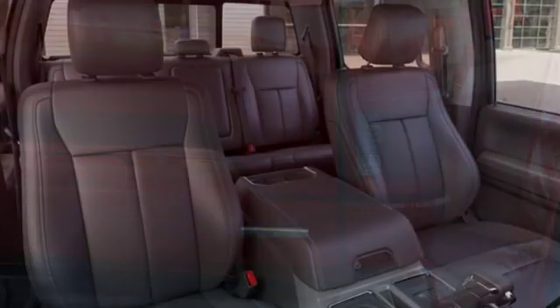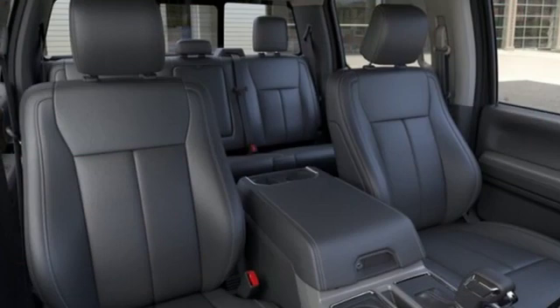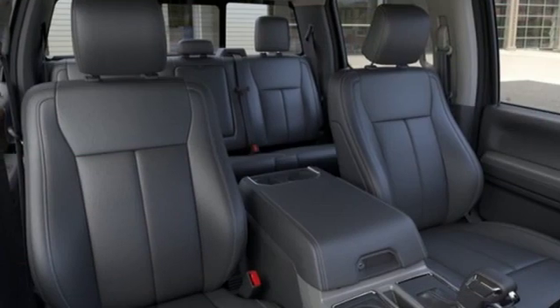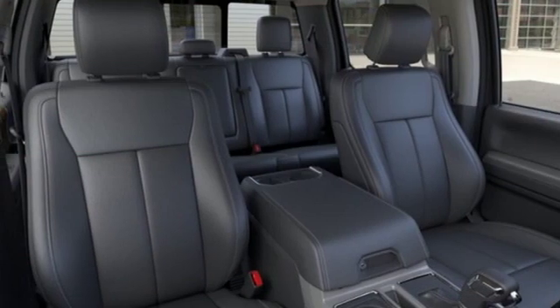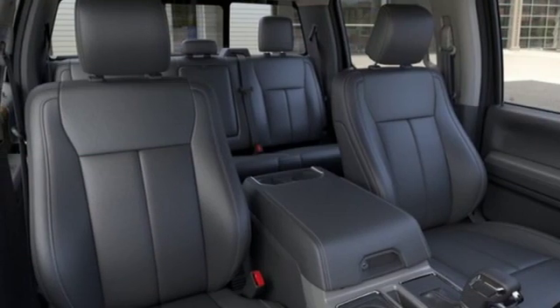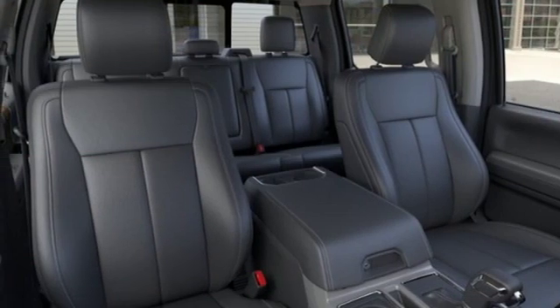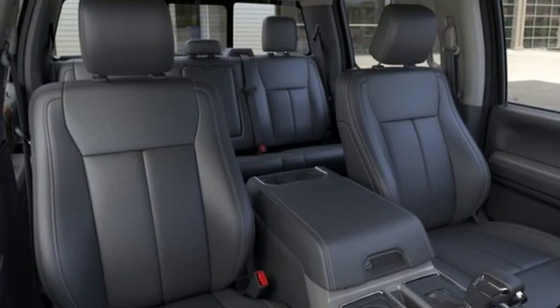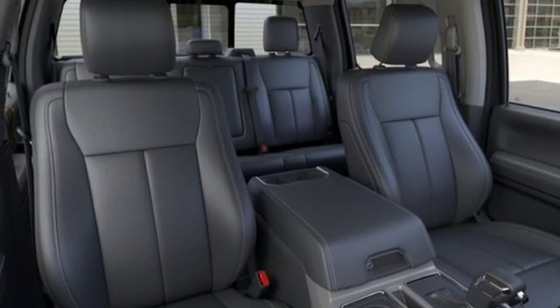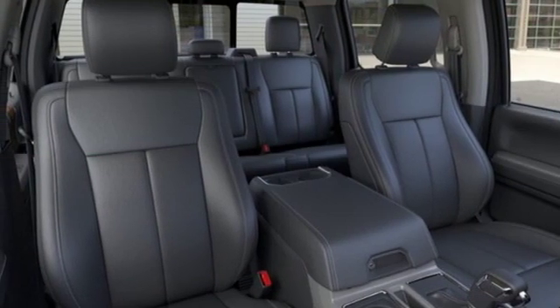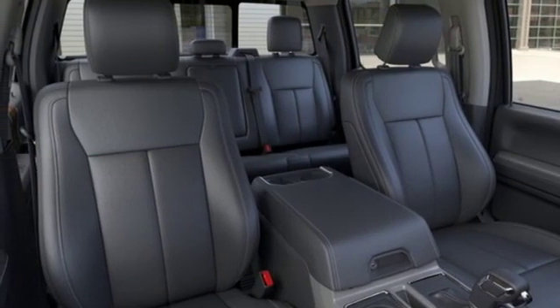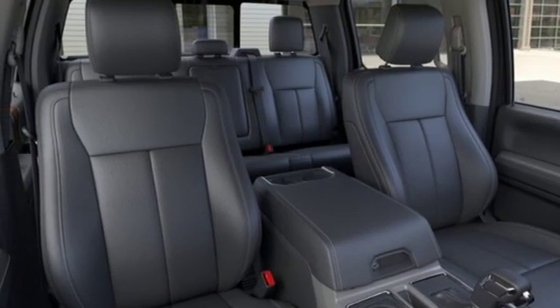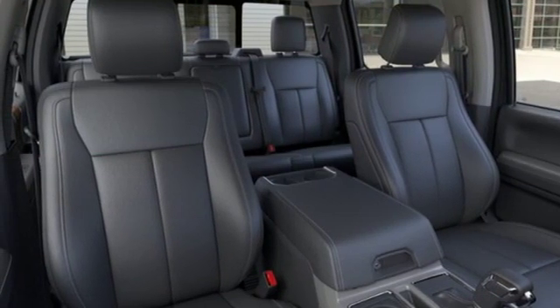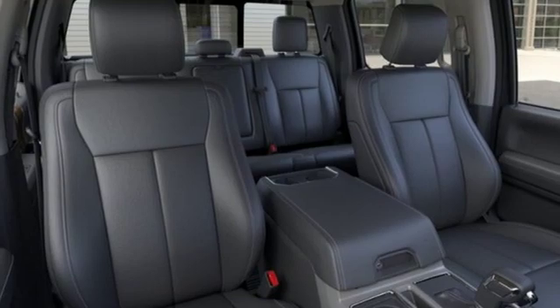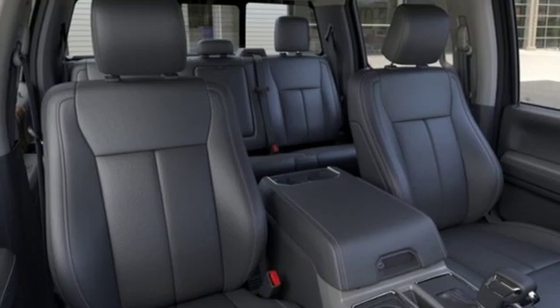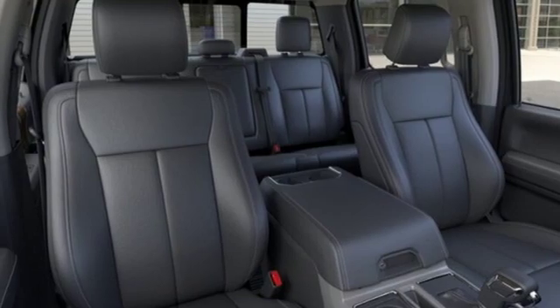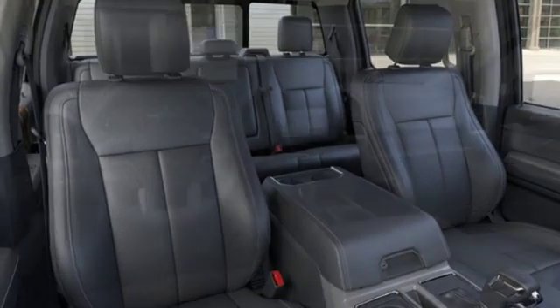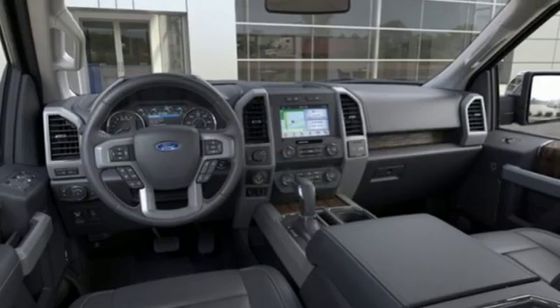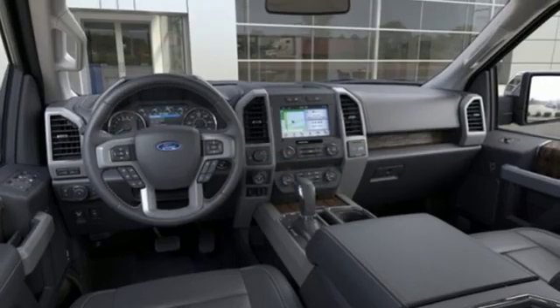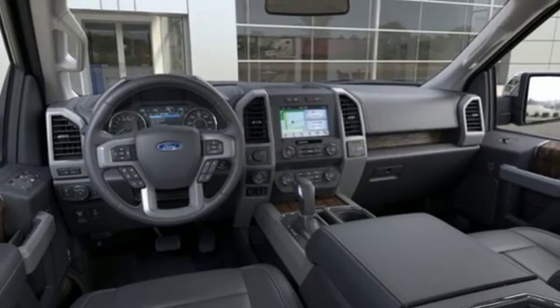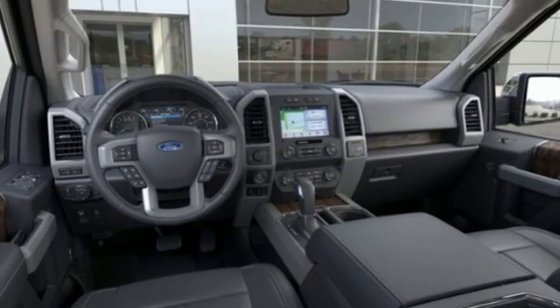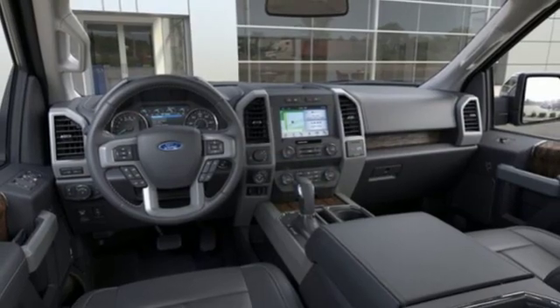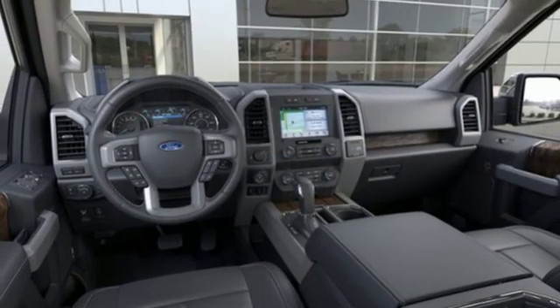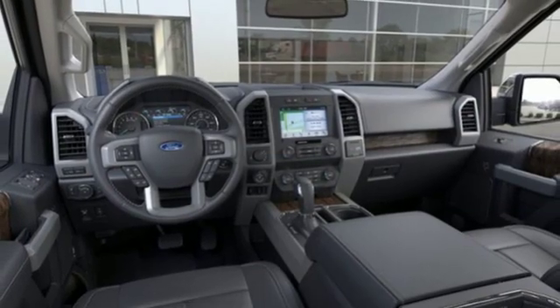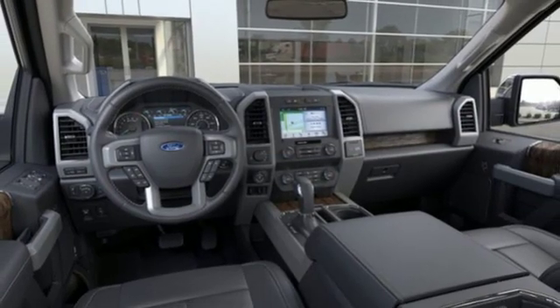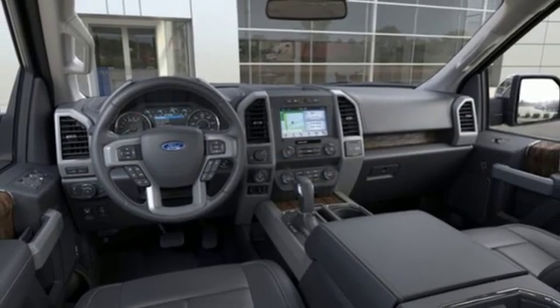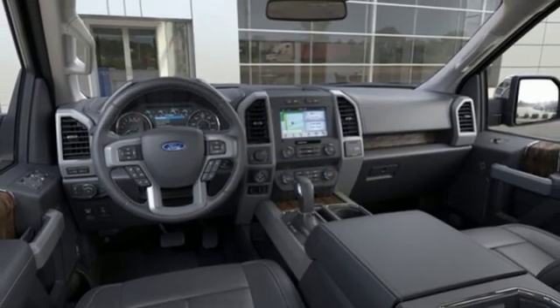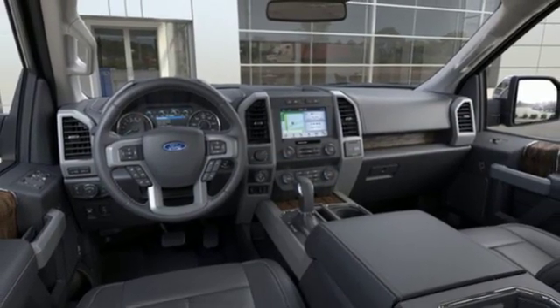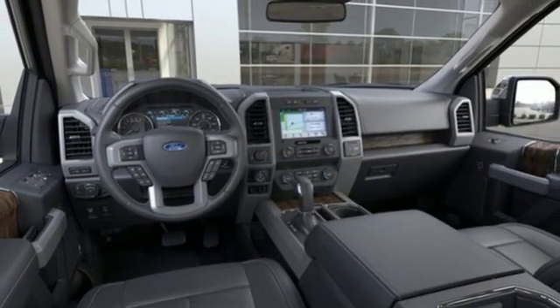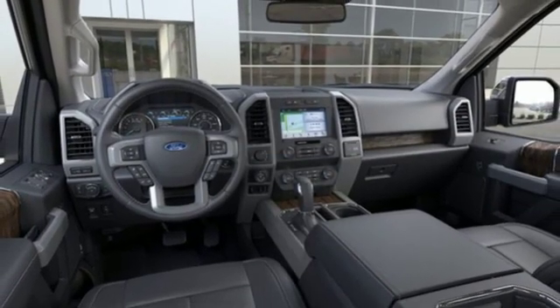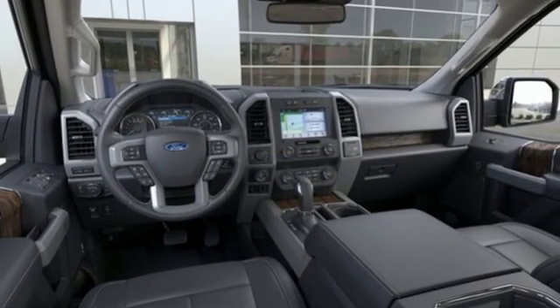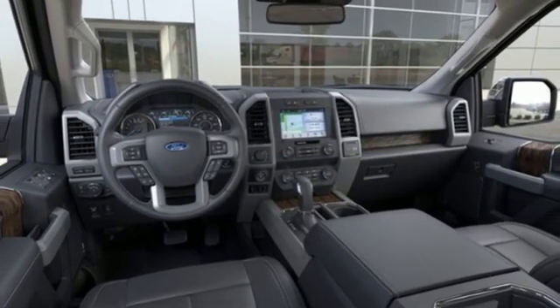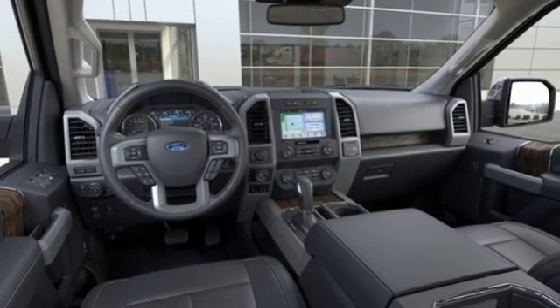Dual zone climate control. Twin turbo V6 engine. First and second row sunroof. Electronic shift on the fly. And power heated mirrors.